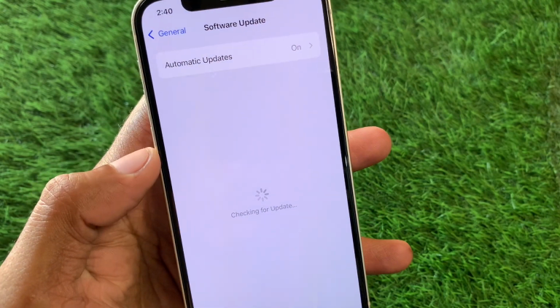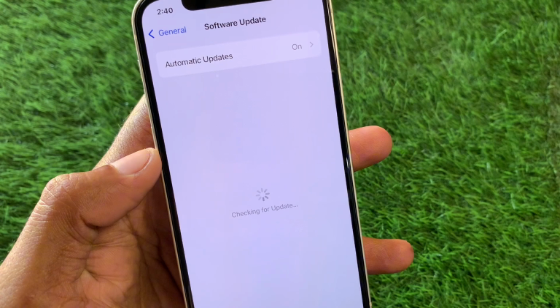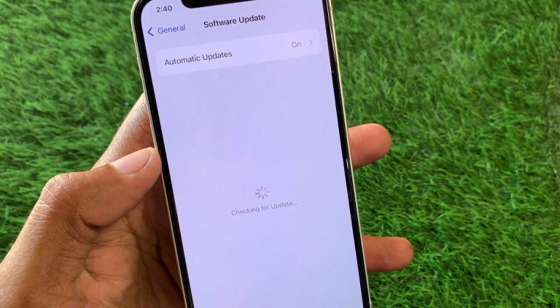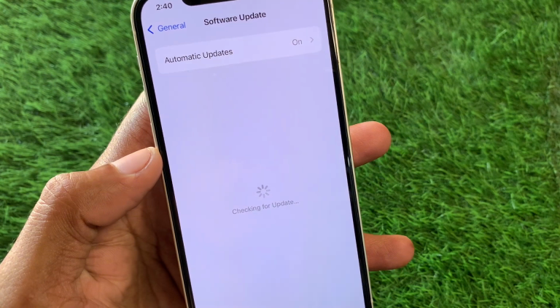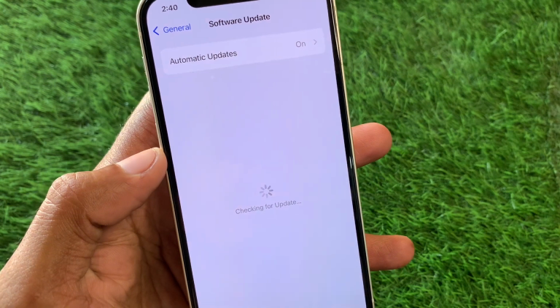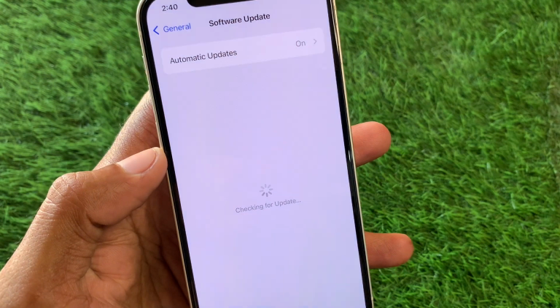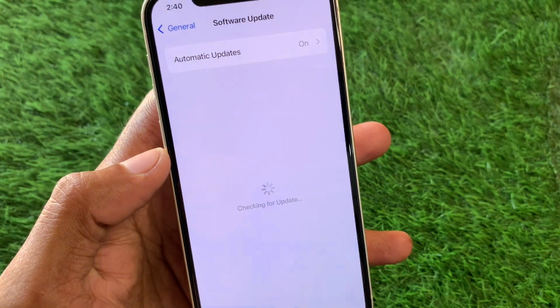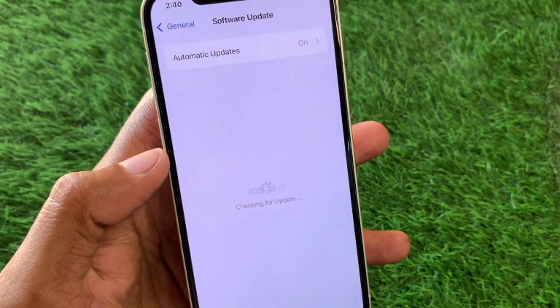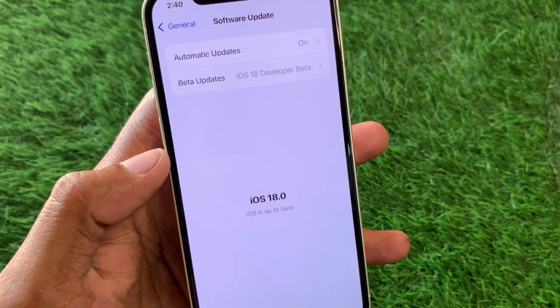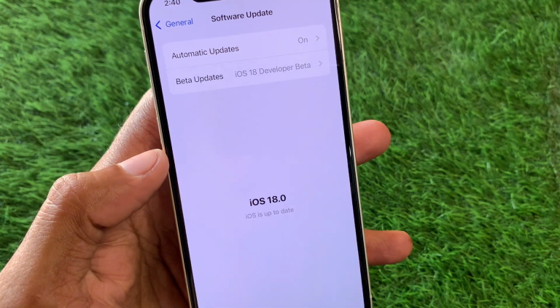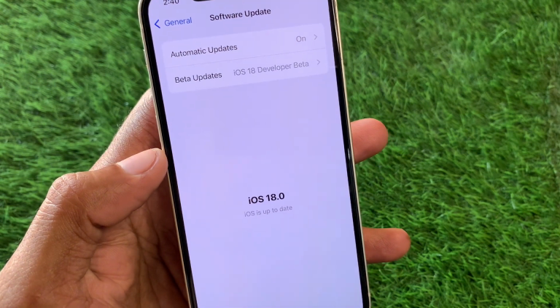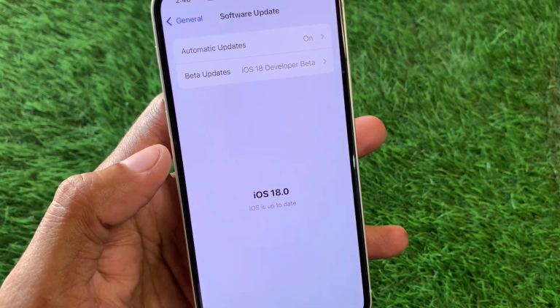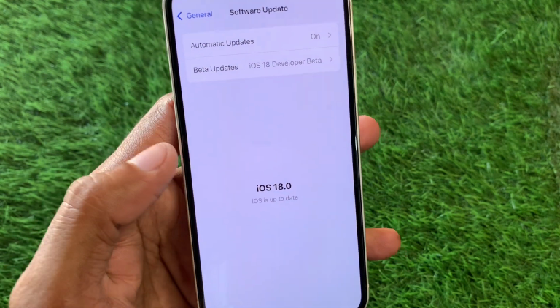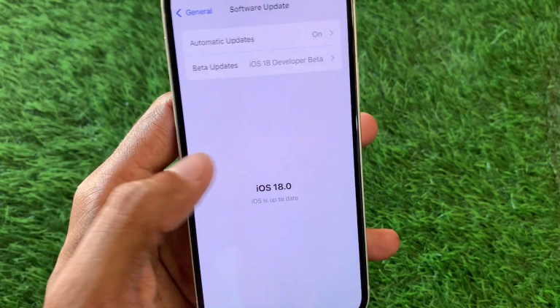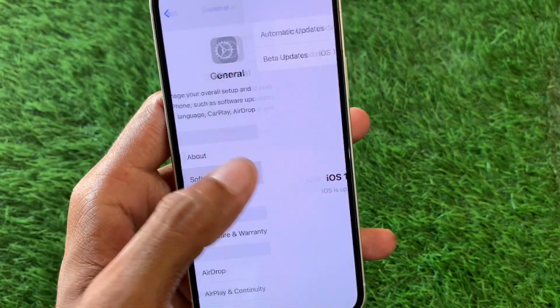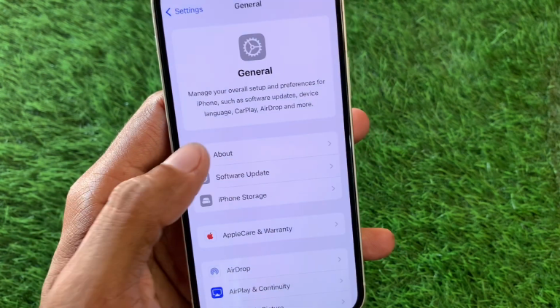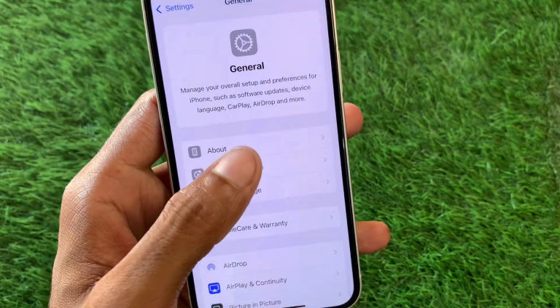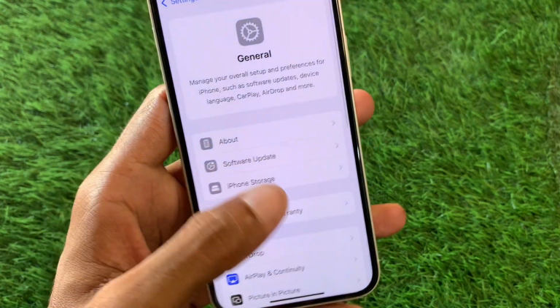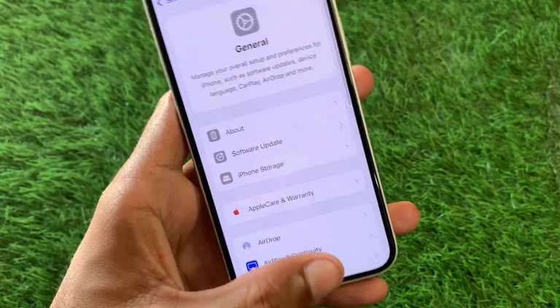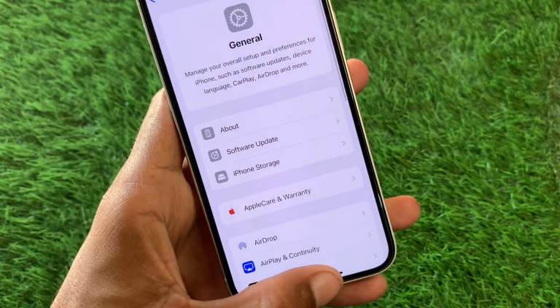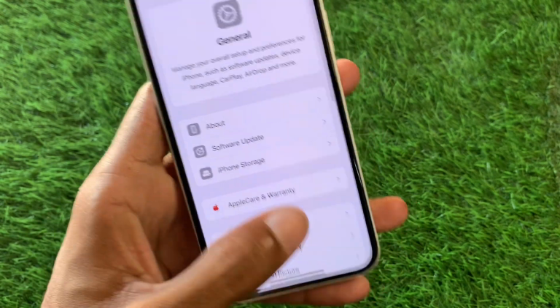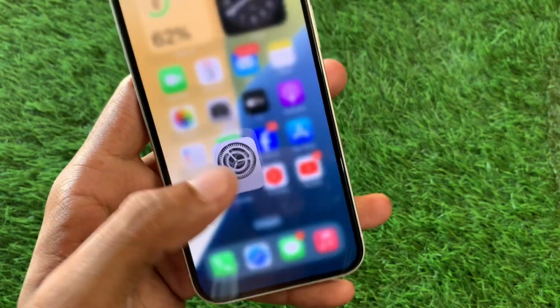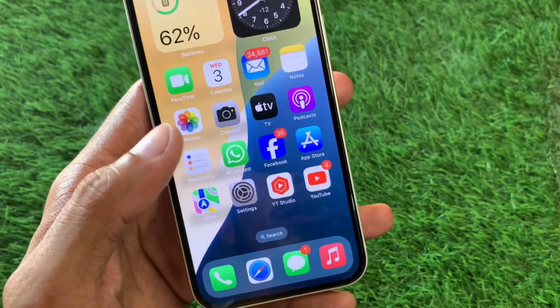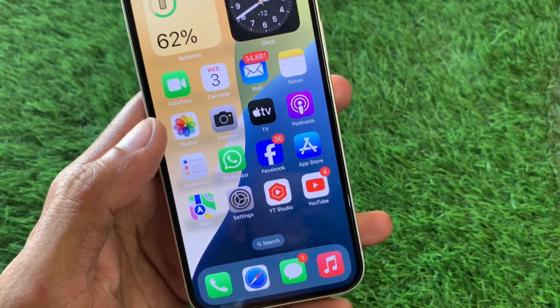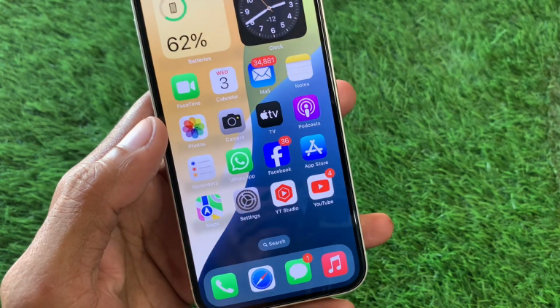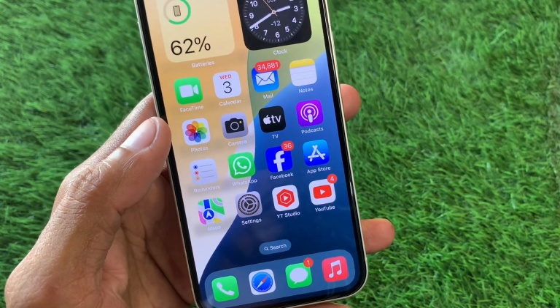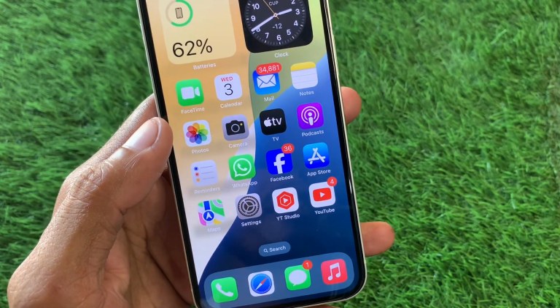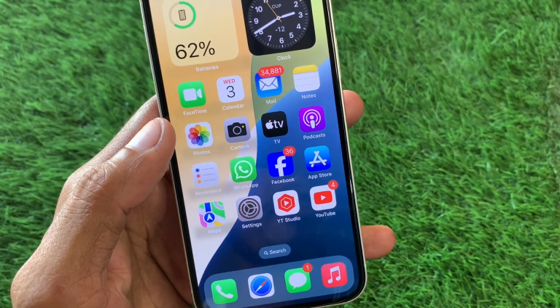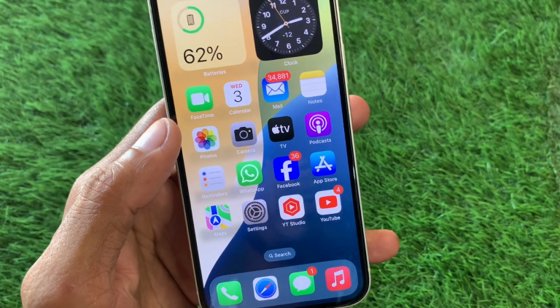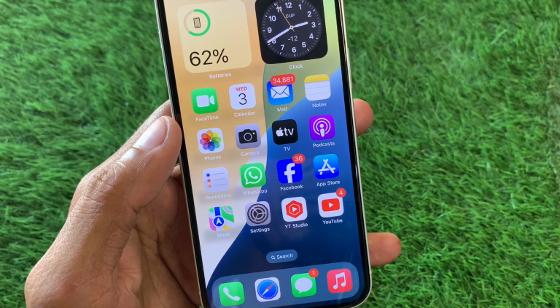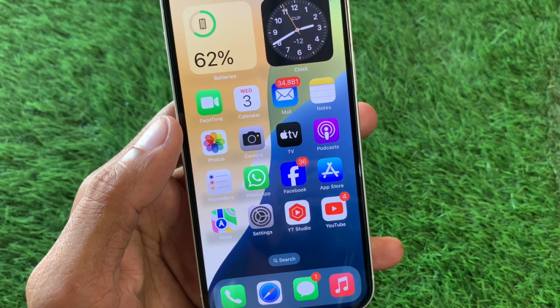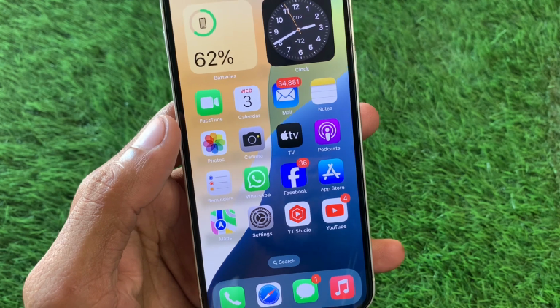After resetting, go back and click on Software Update. Update your device to the latest iOS version. After doing this, your problem should be fixed.